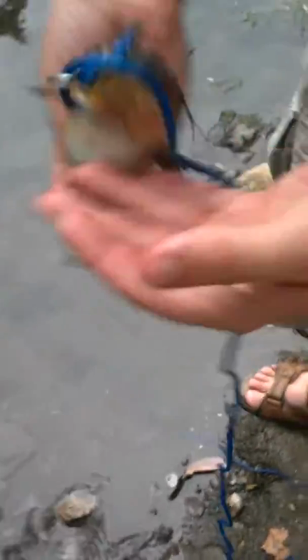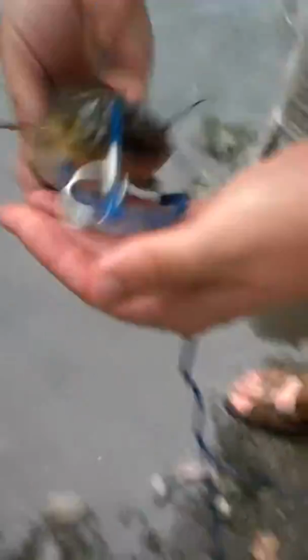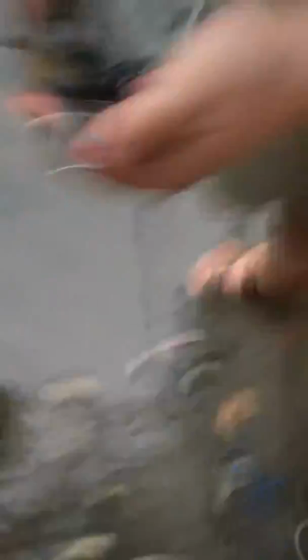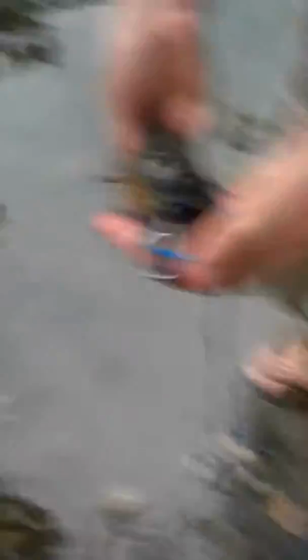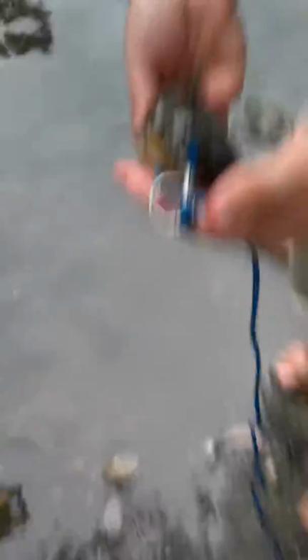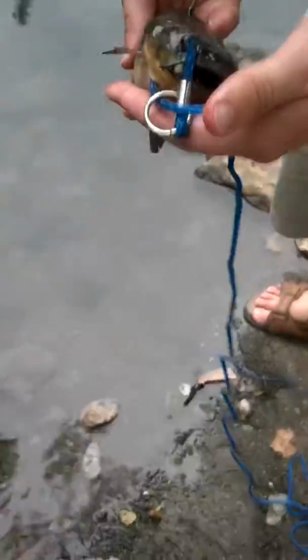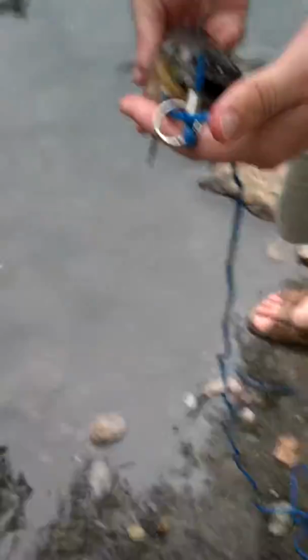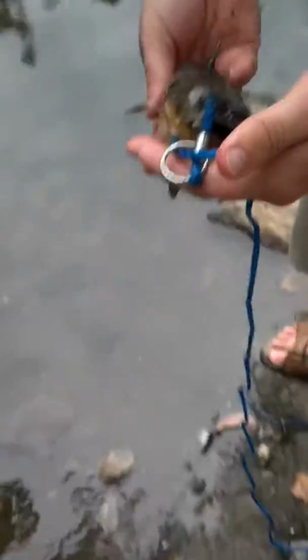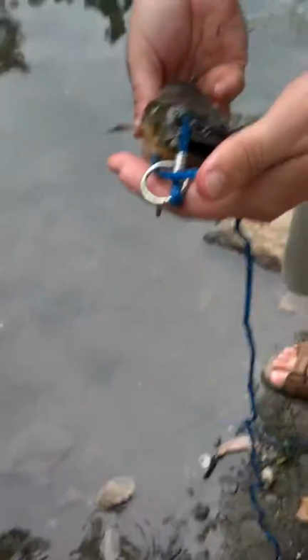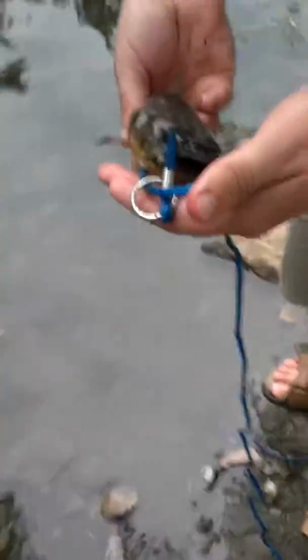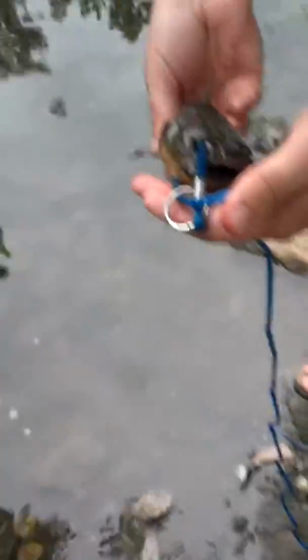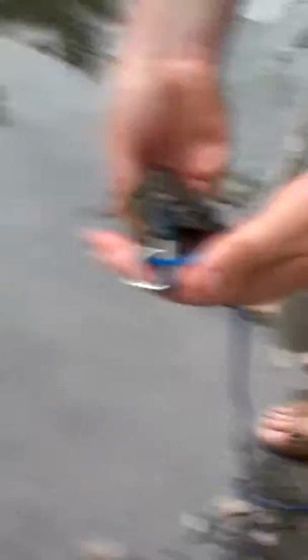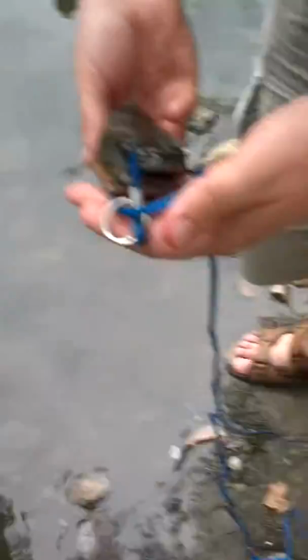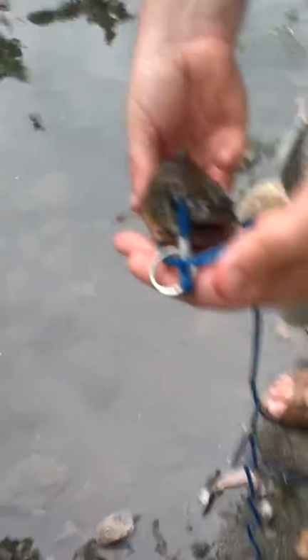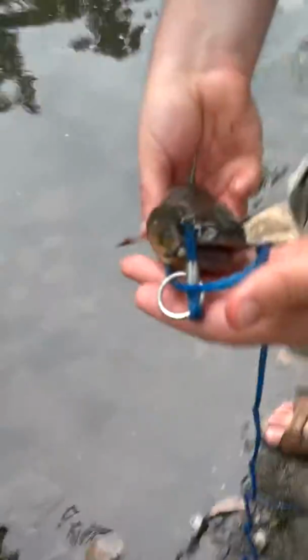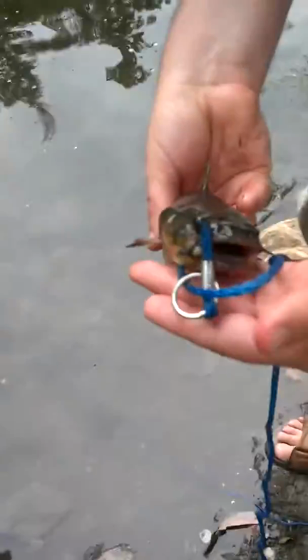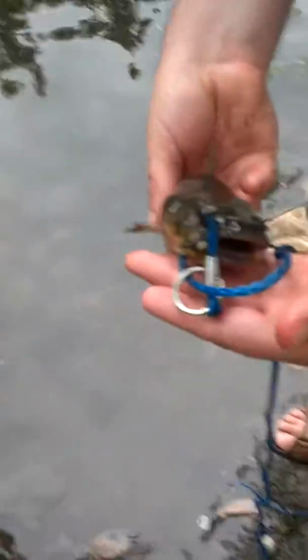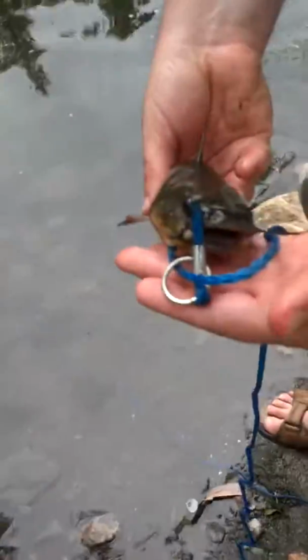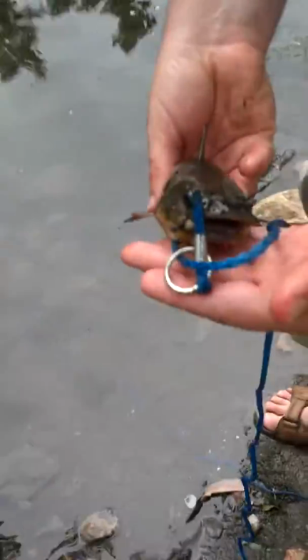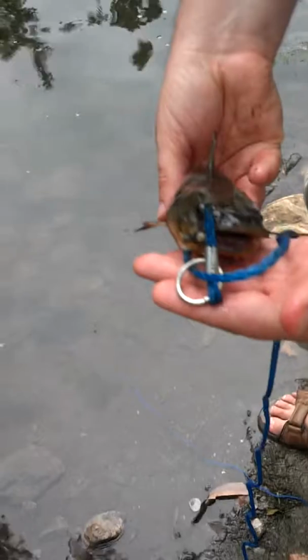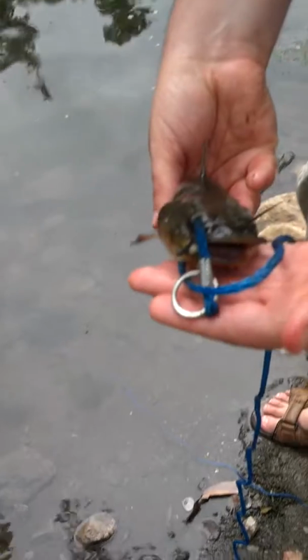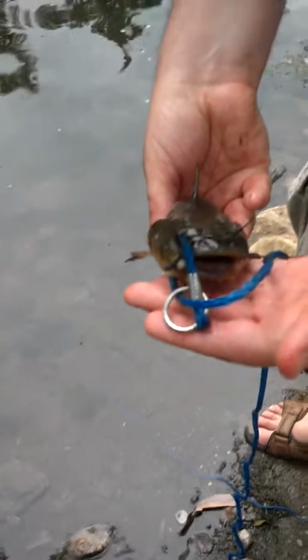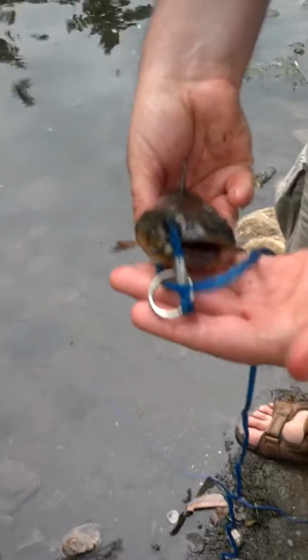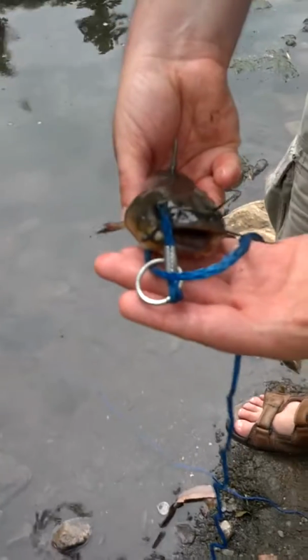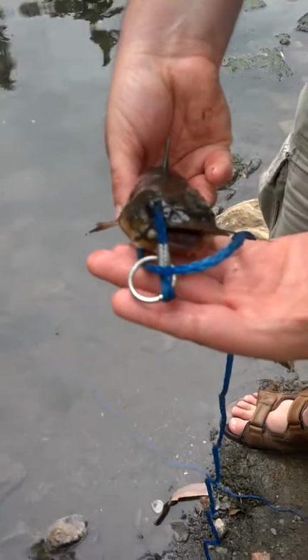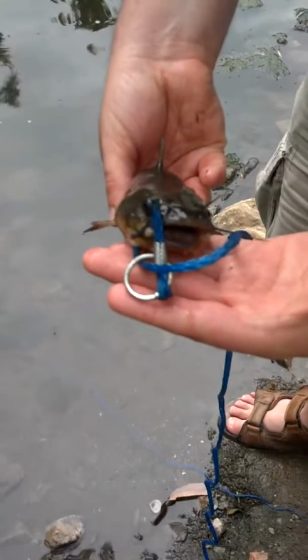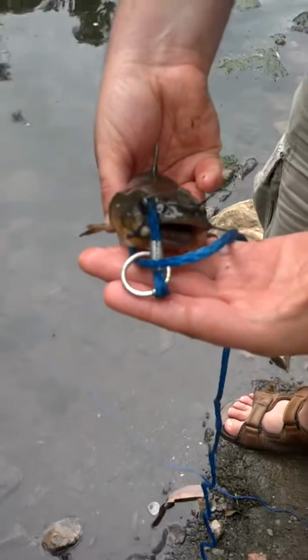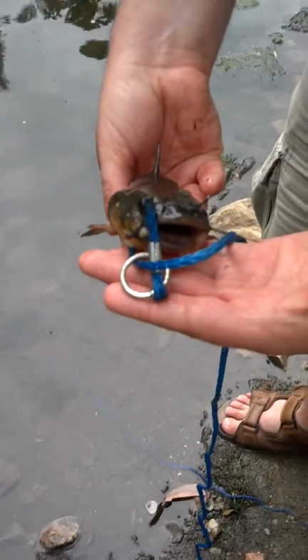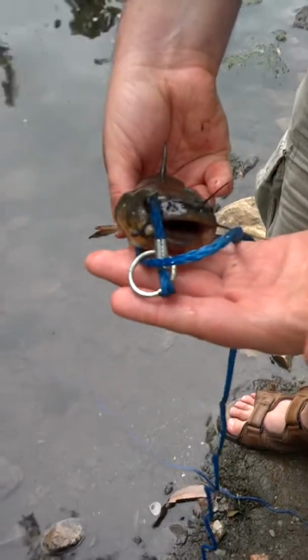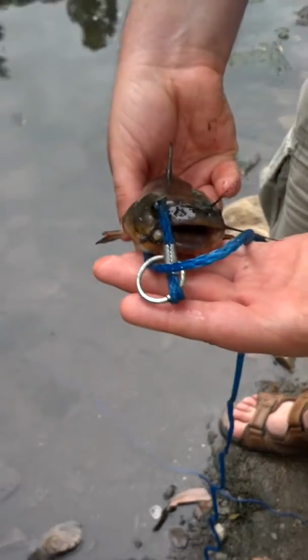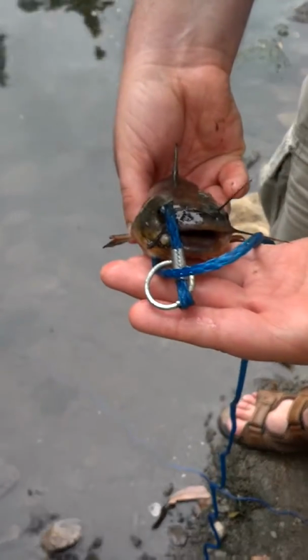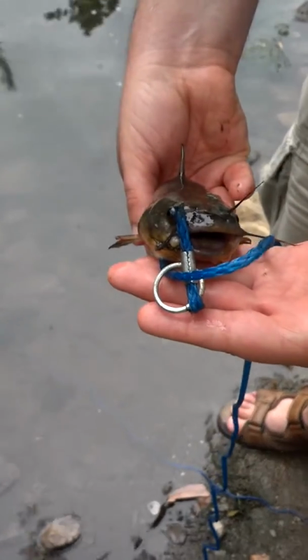Ow! That just bit you. Yeah, he just bit me actually. I'm lucky he didn't break the skin.